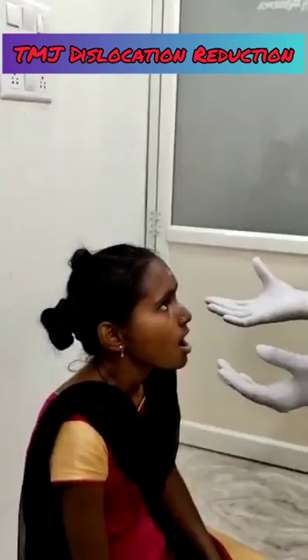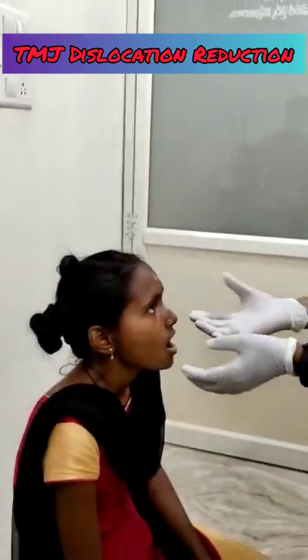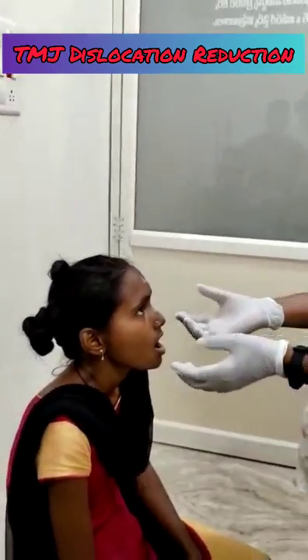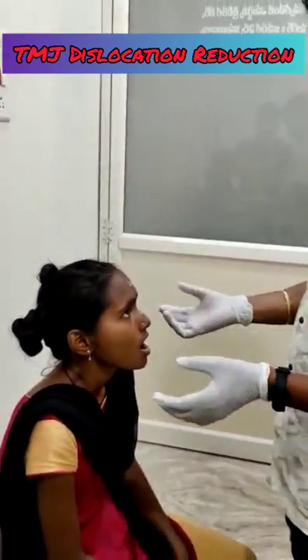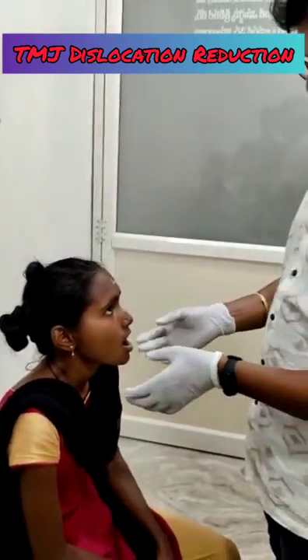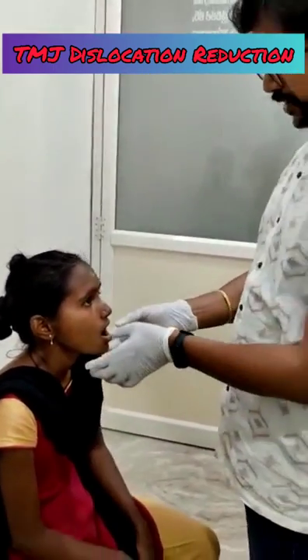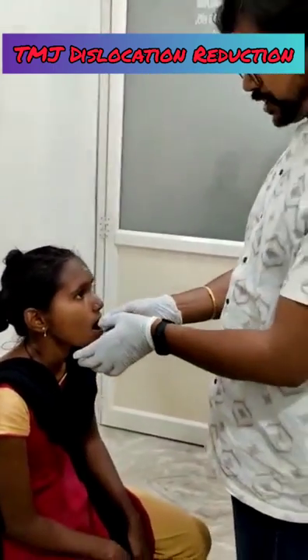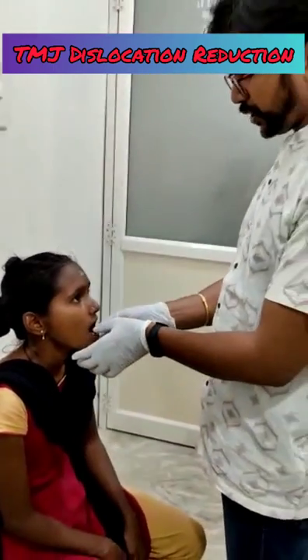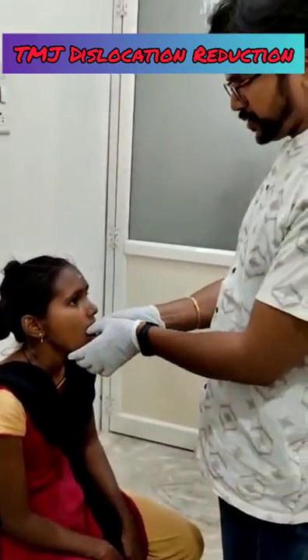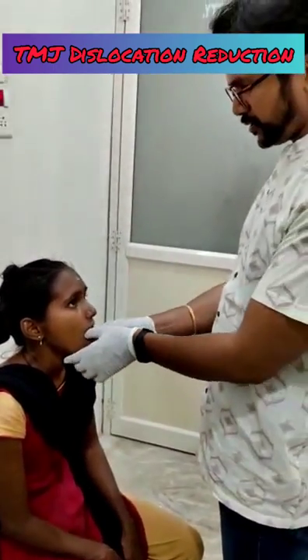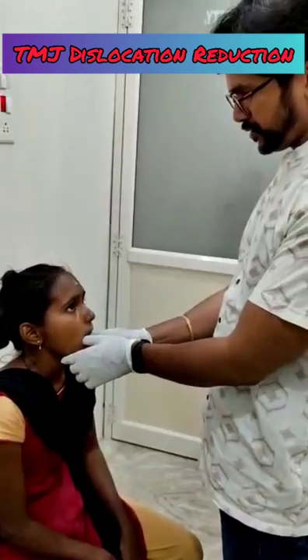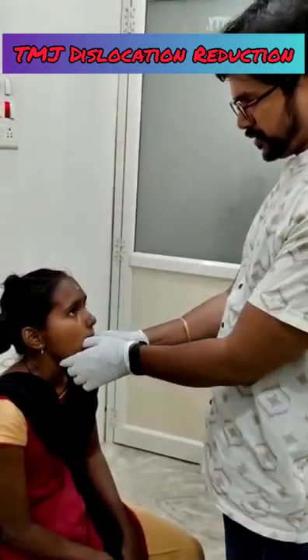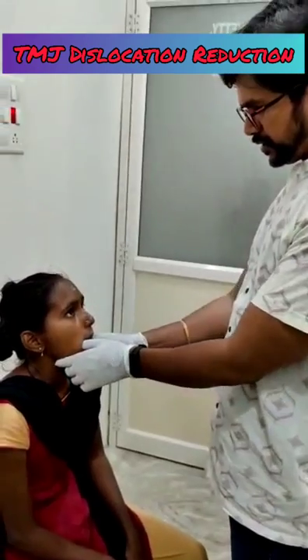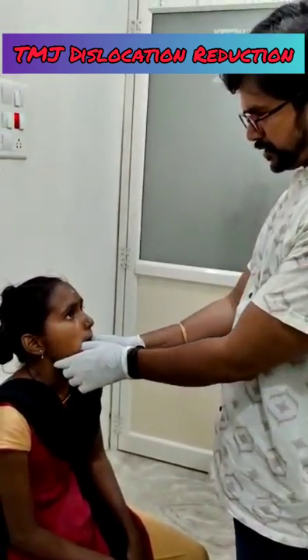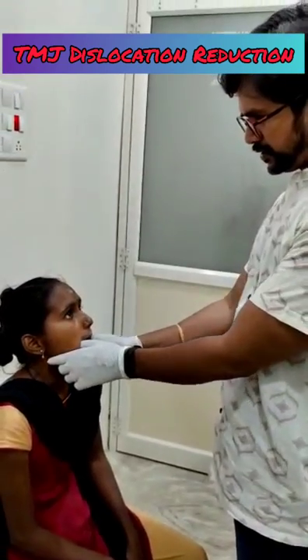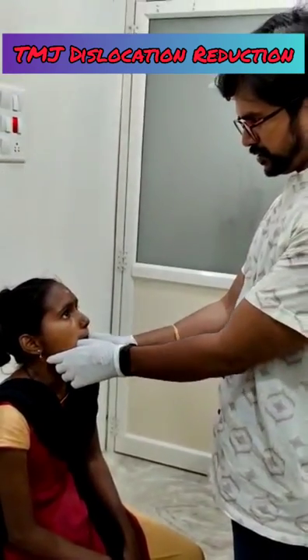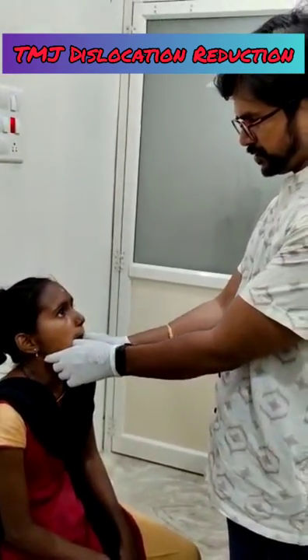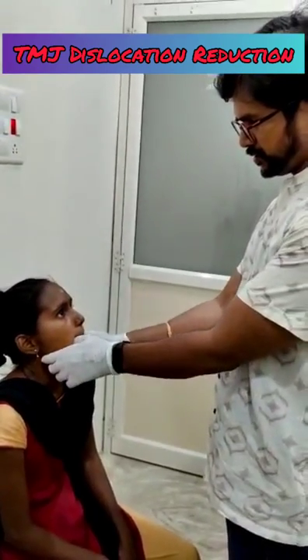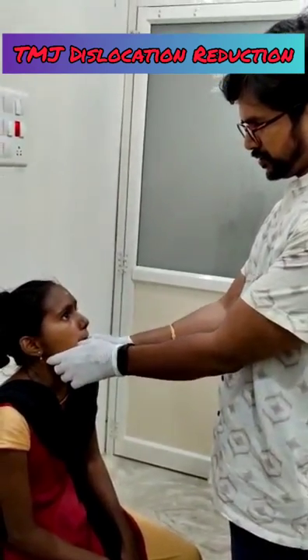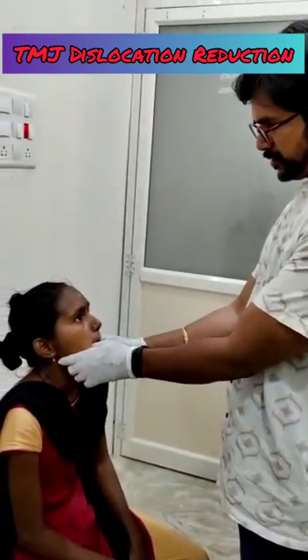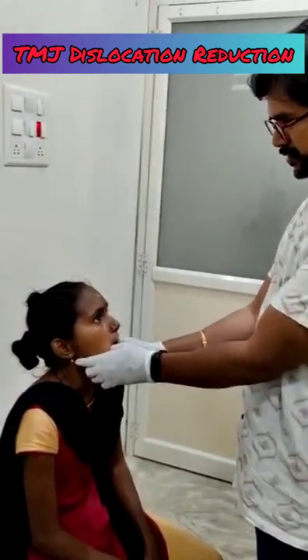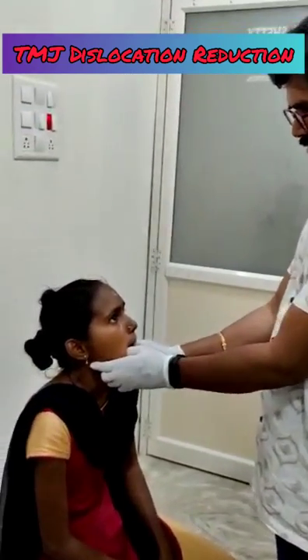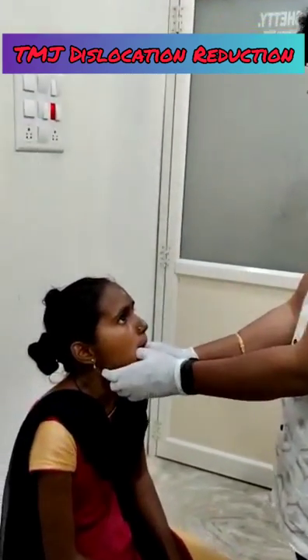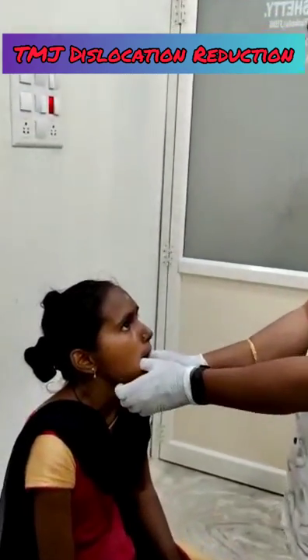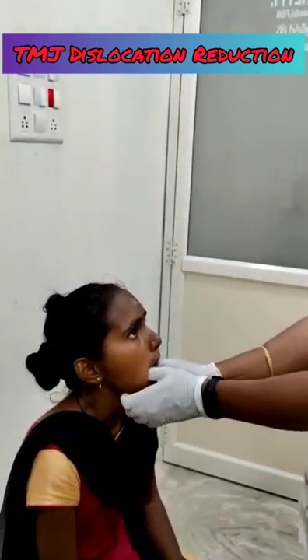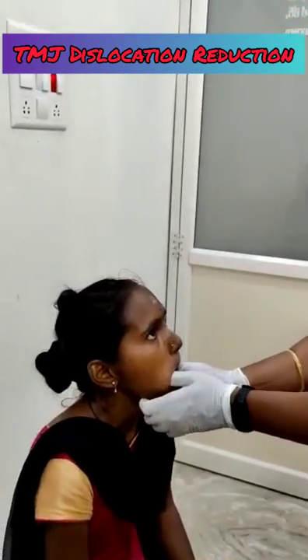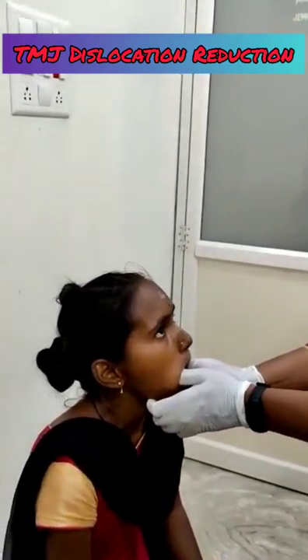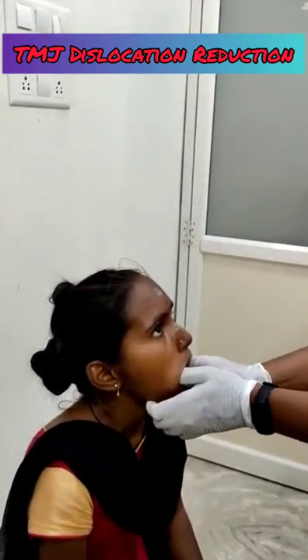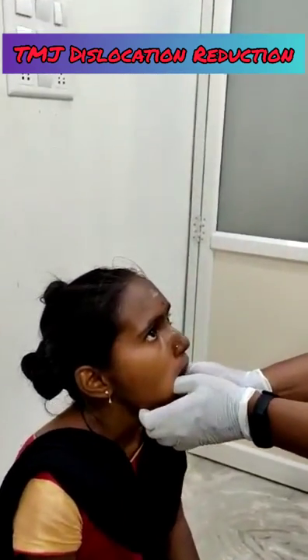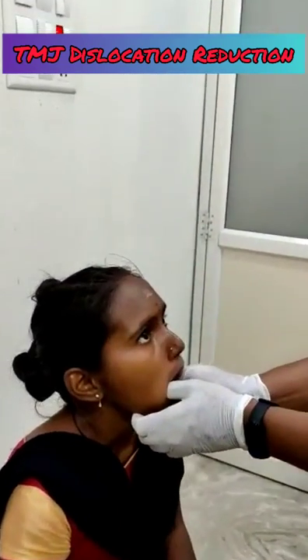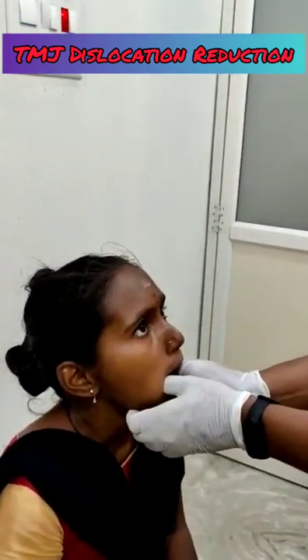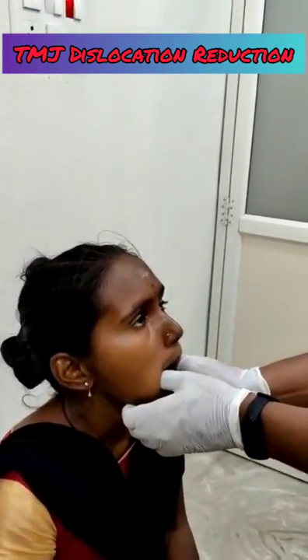Use sterile gloves. Then keep both thumbs inside the mouth.